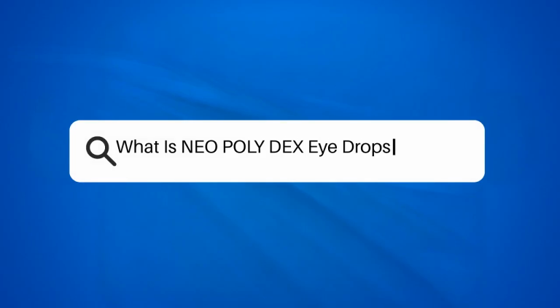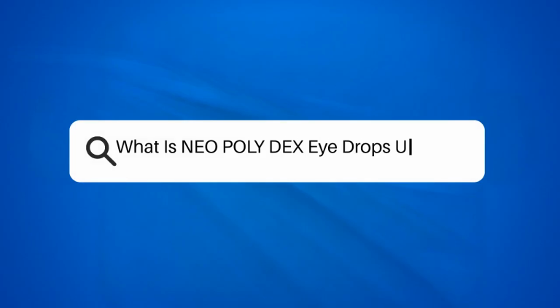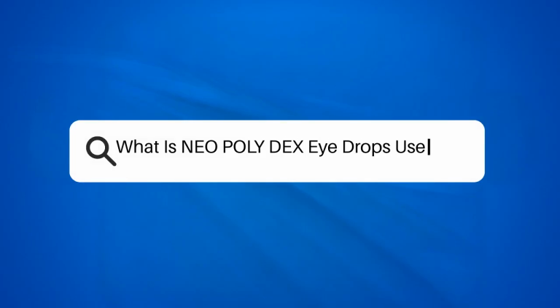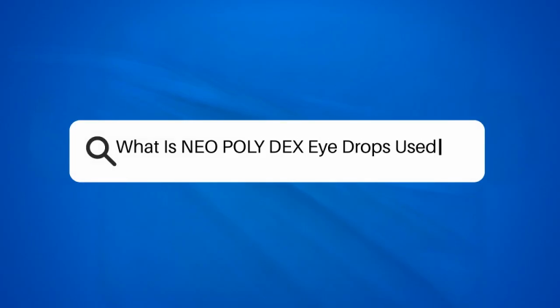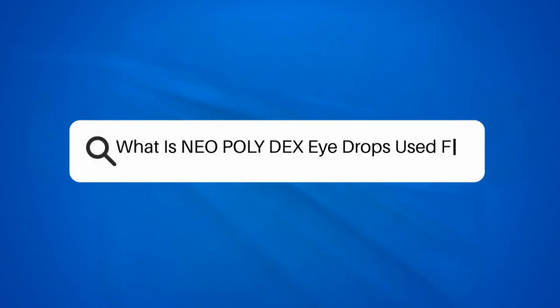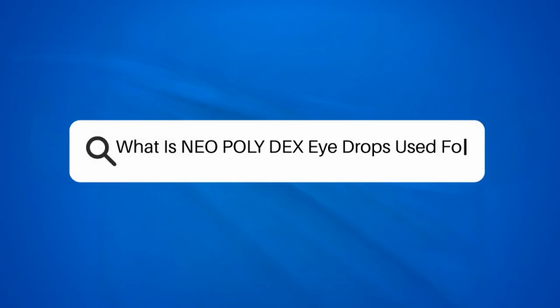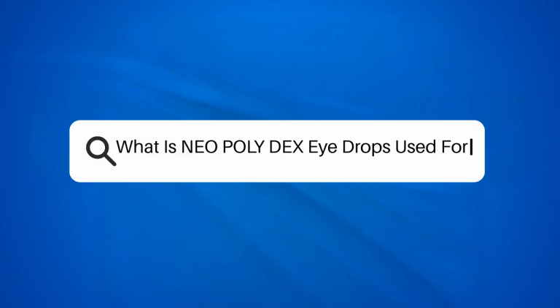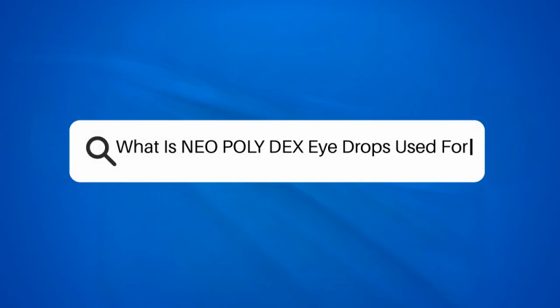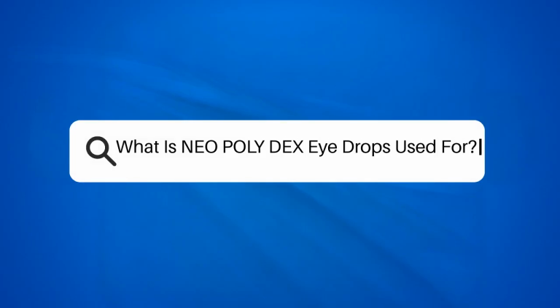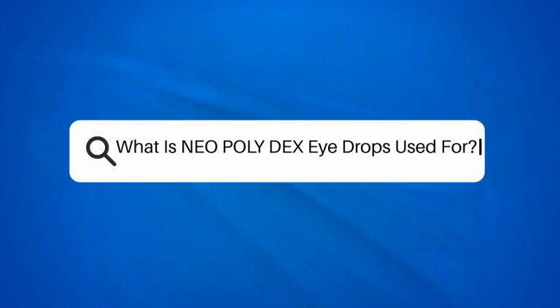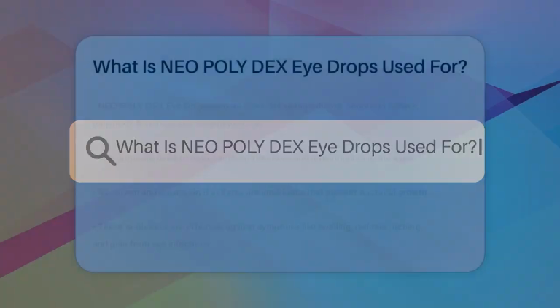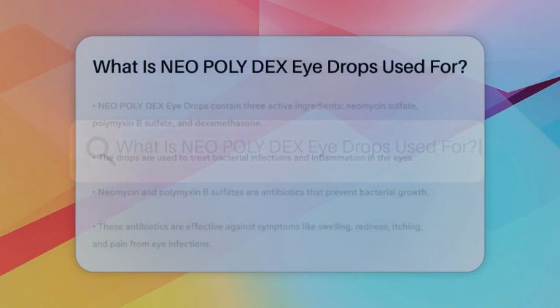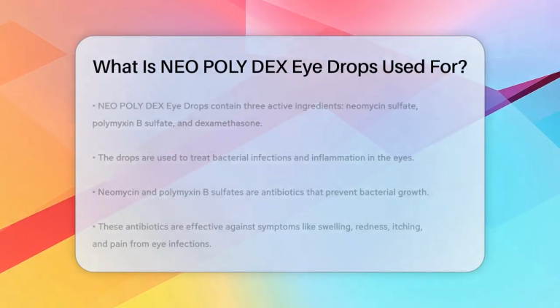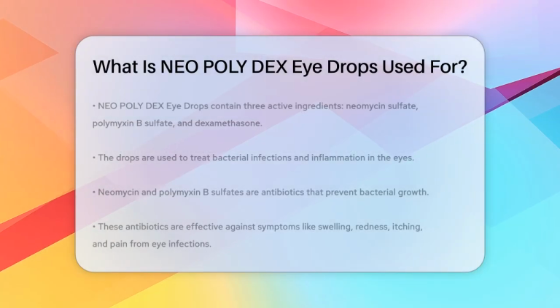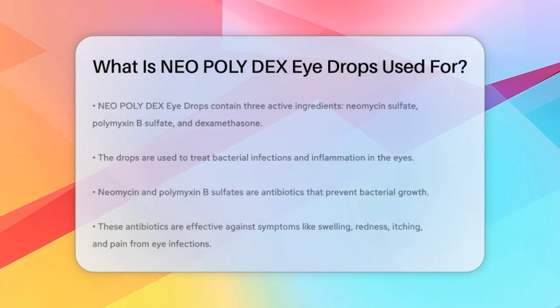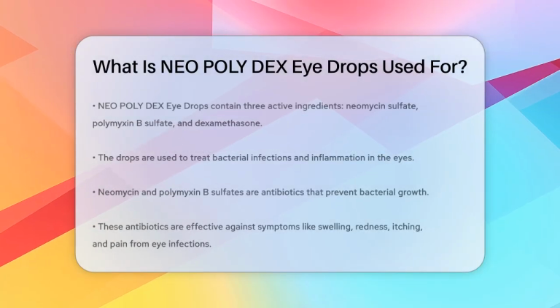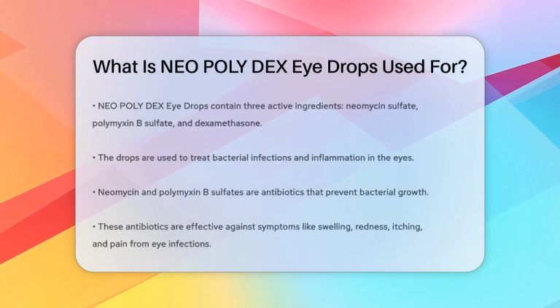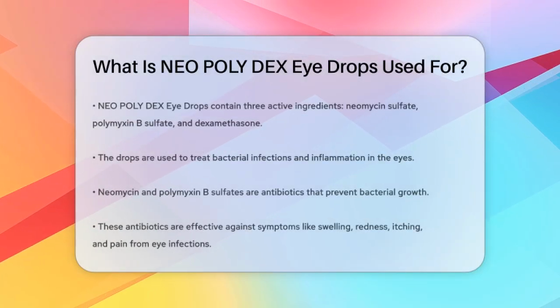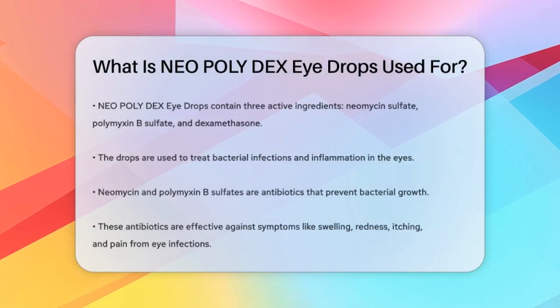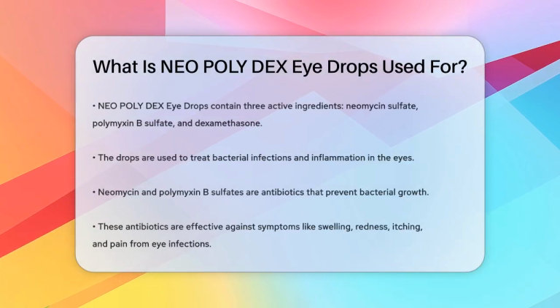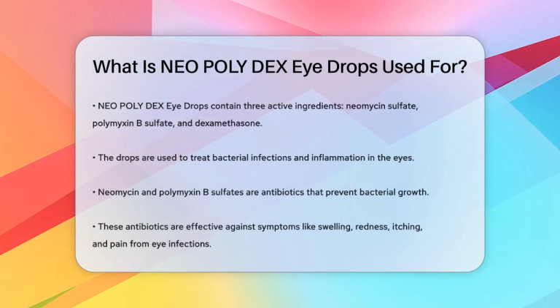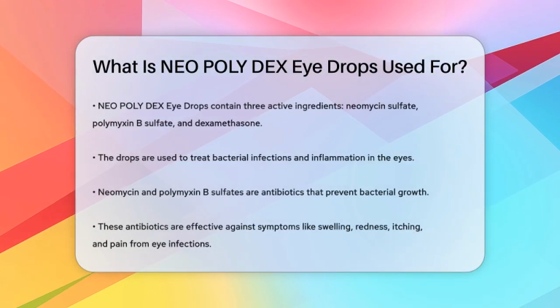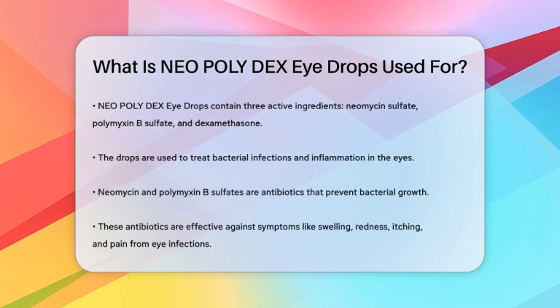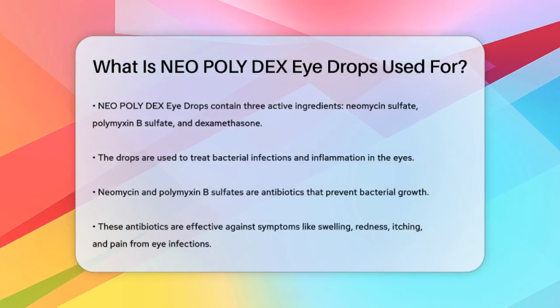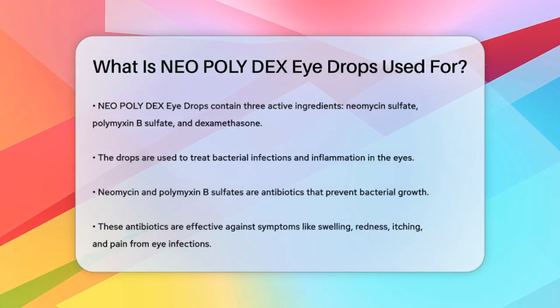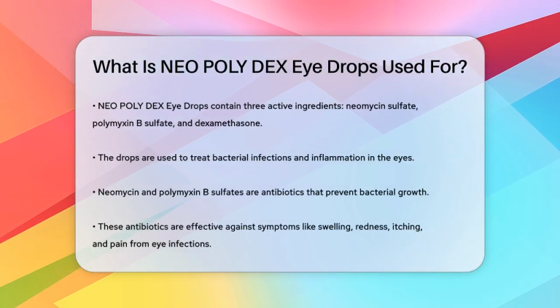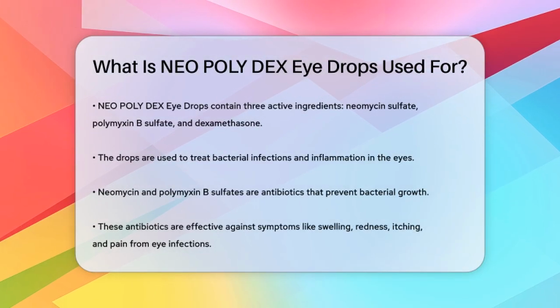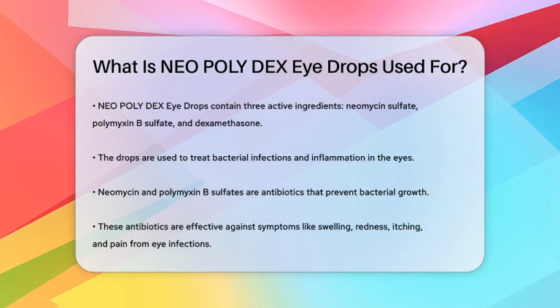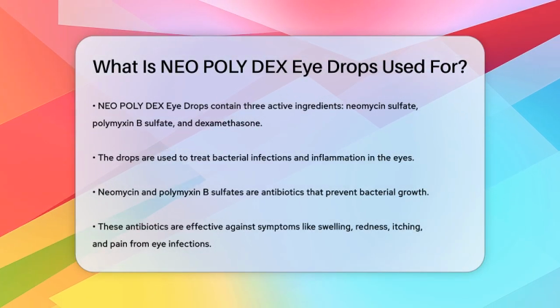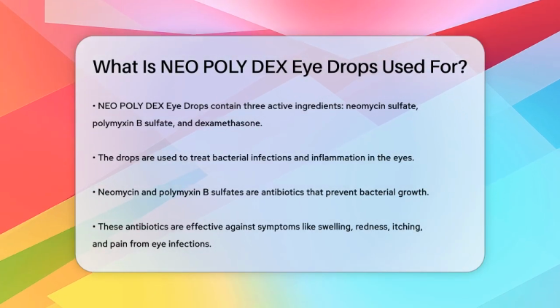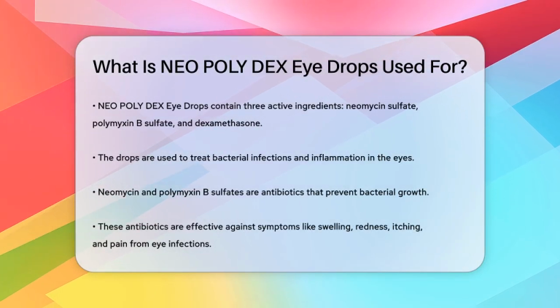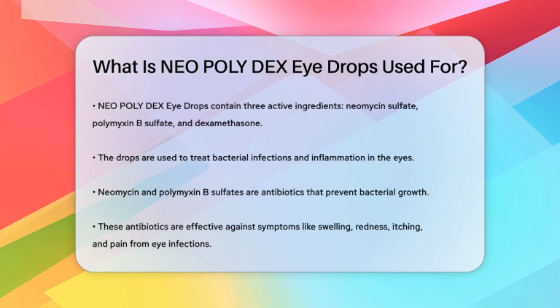What is Neopolydex eyedrops used for? Have you ever wondered what Neopolydex eyedrops are used for? Let's break it down.